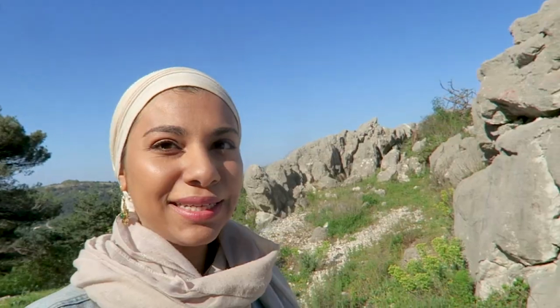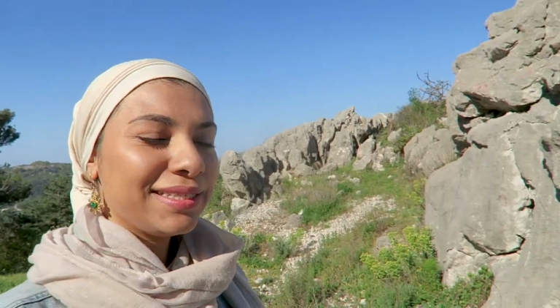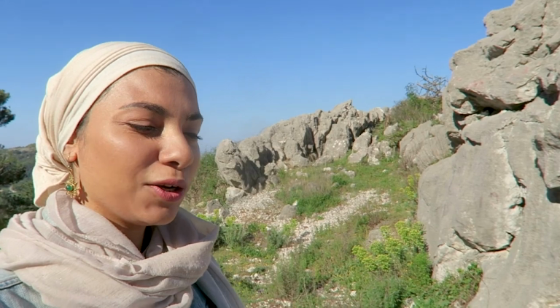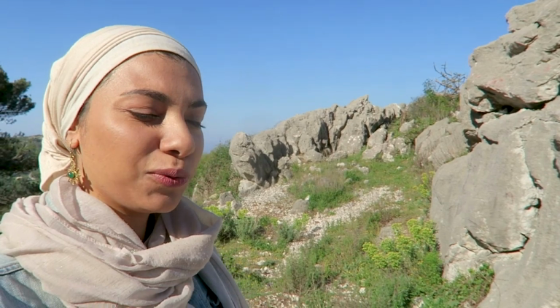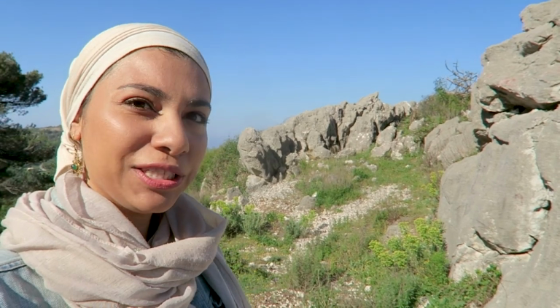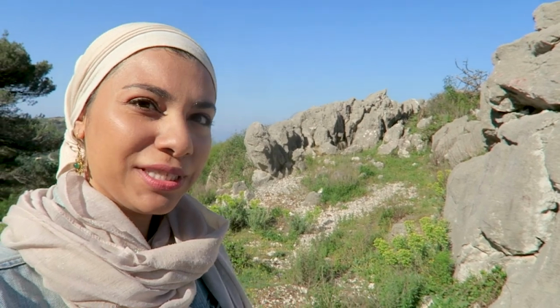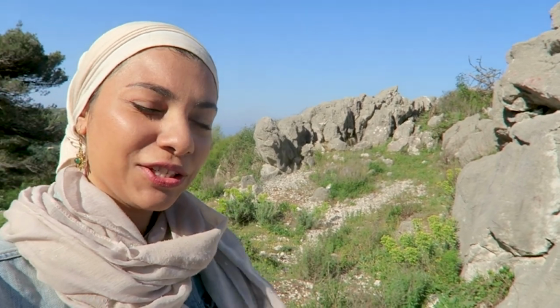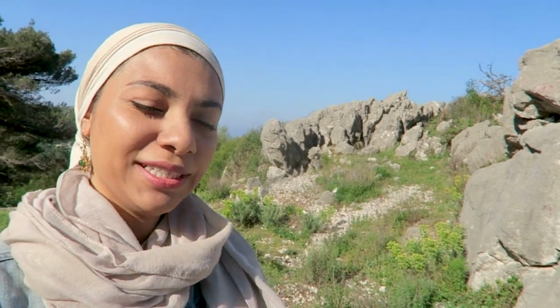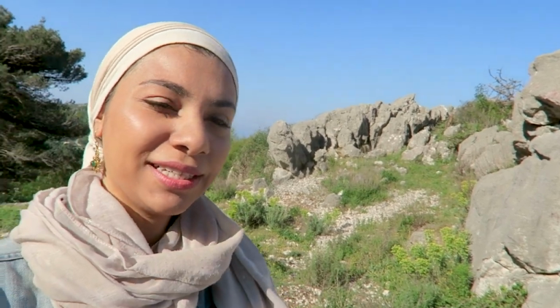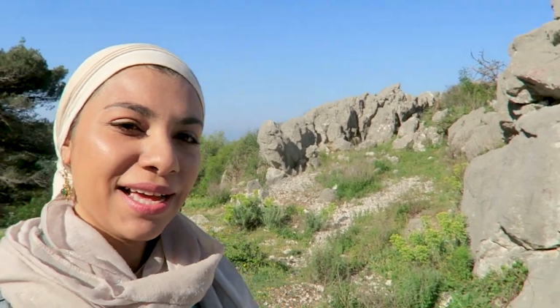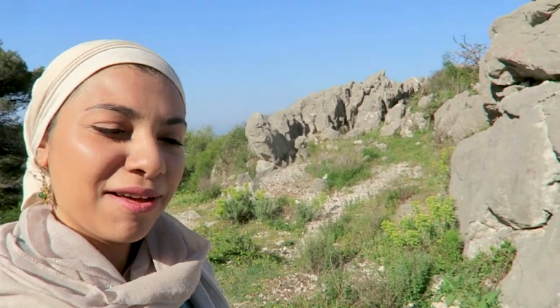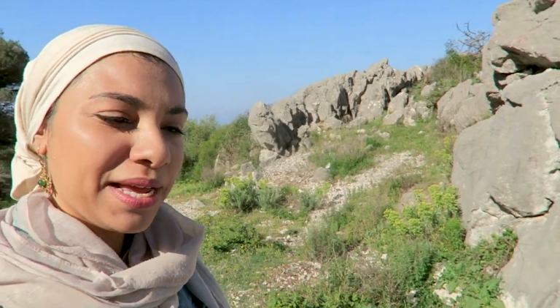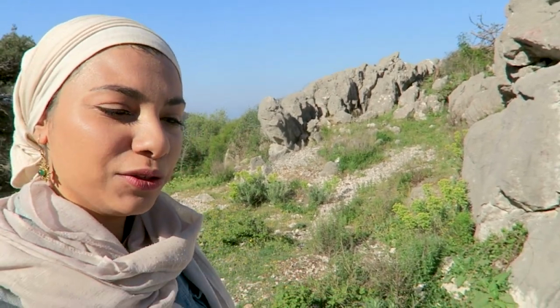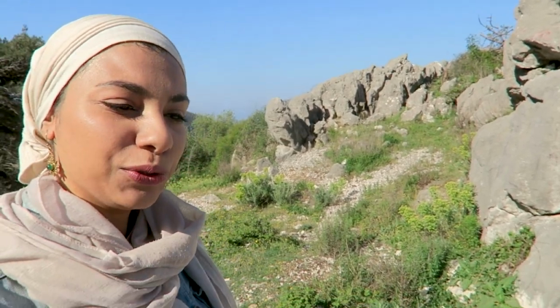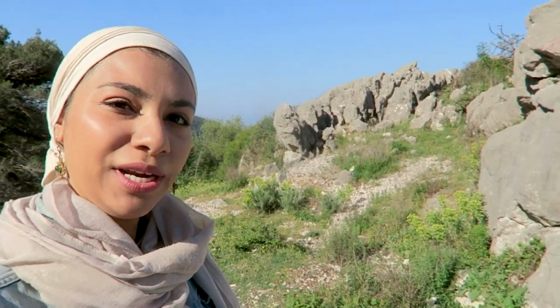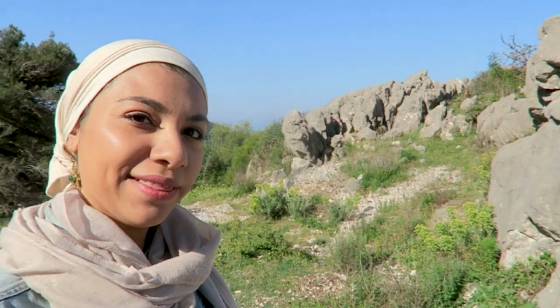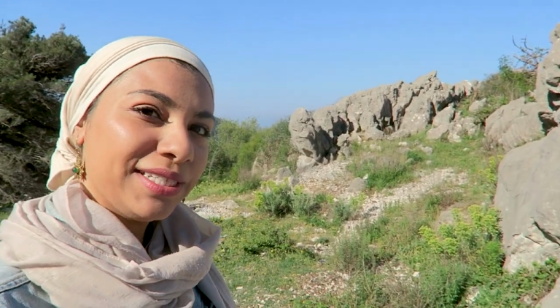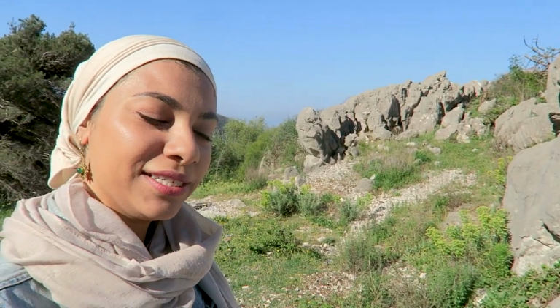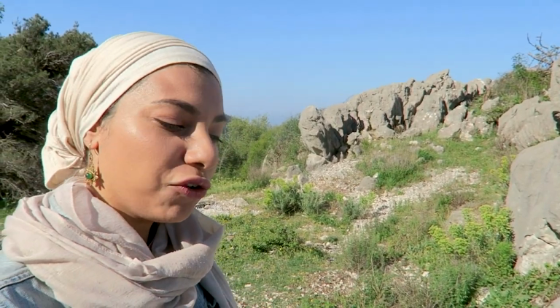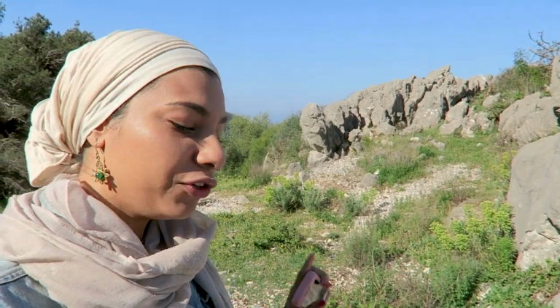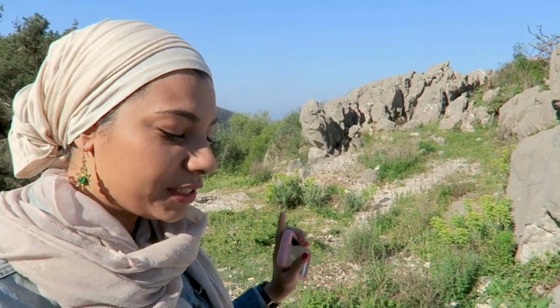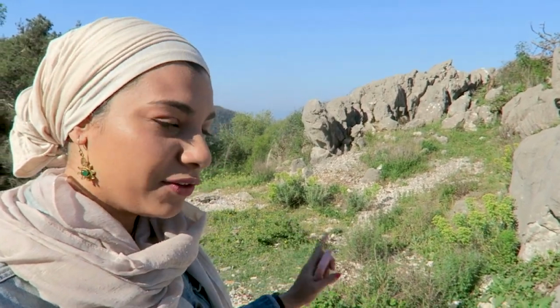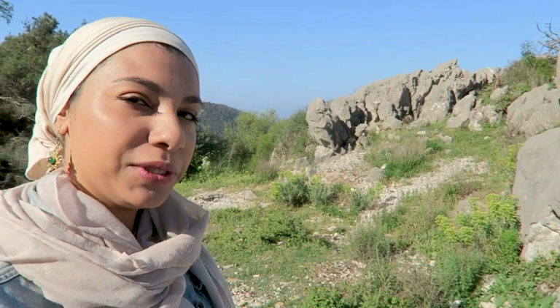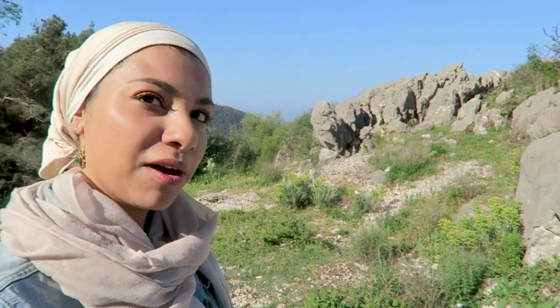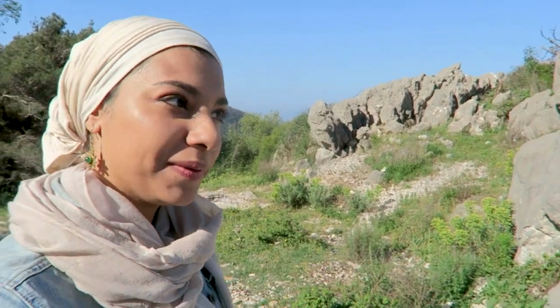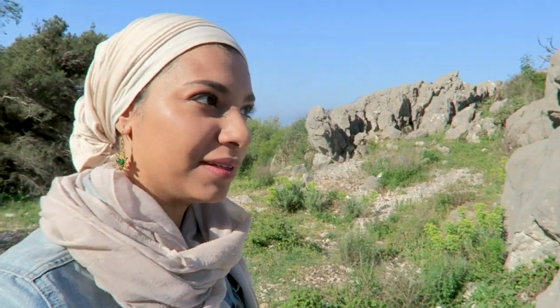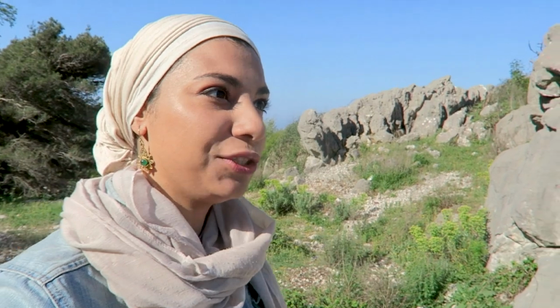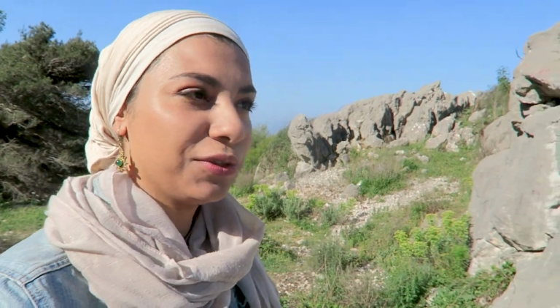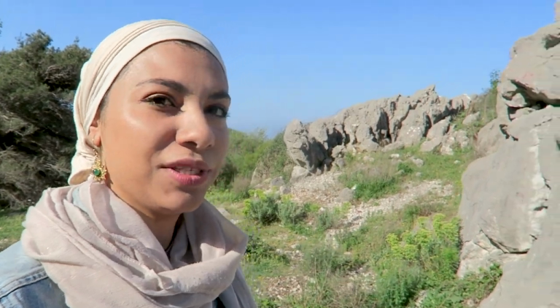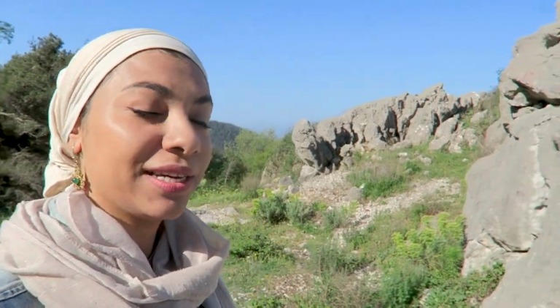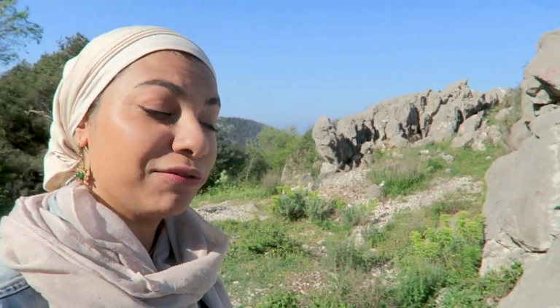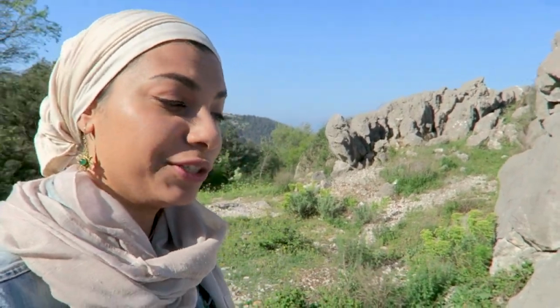We just started the tour and this is our first photo stop. Let me show you the stunning view.